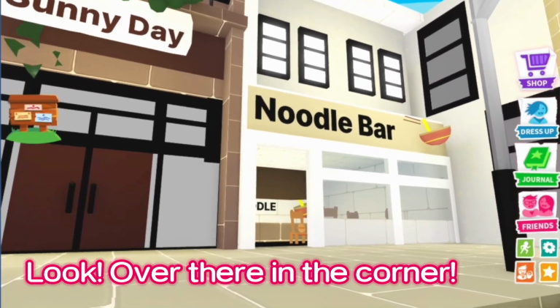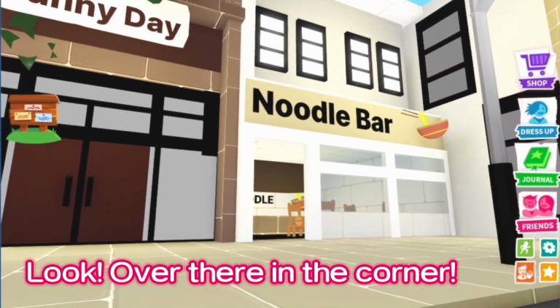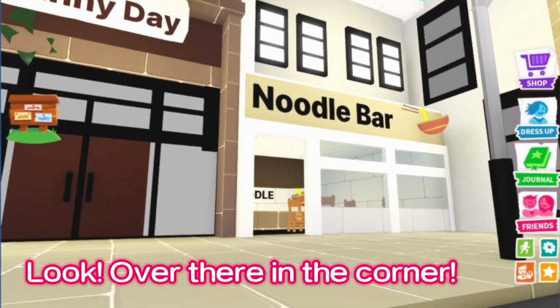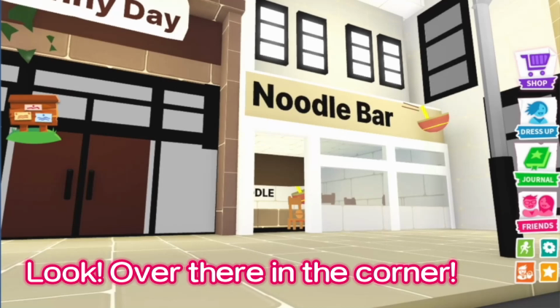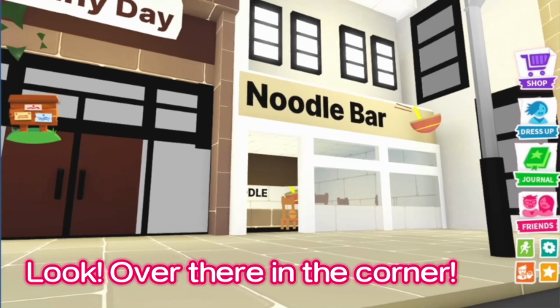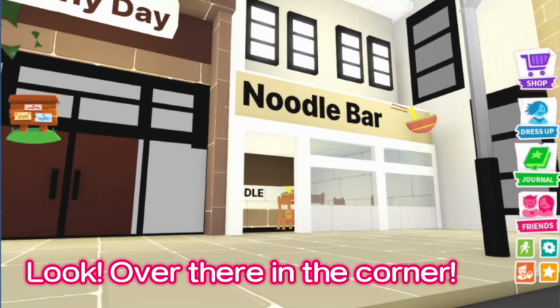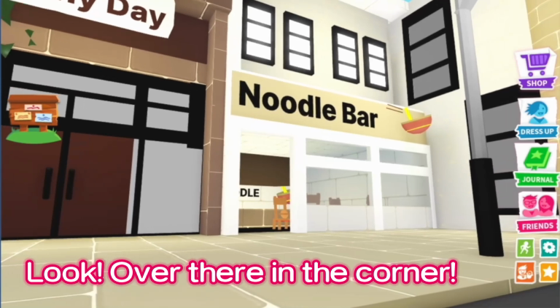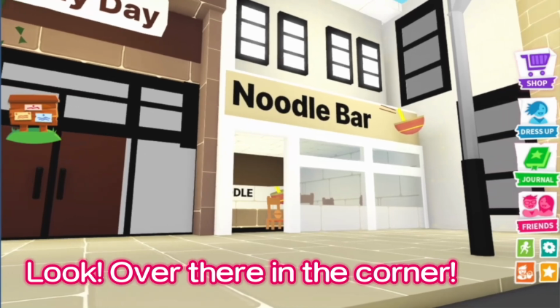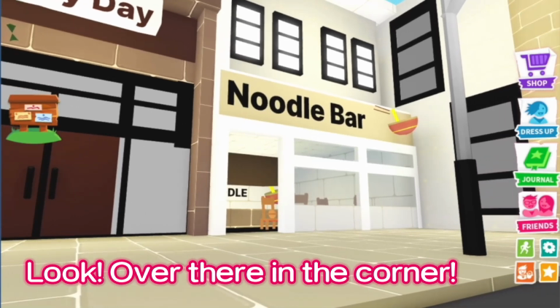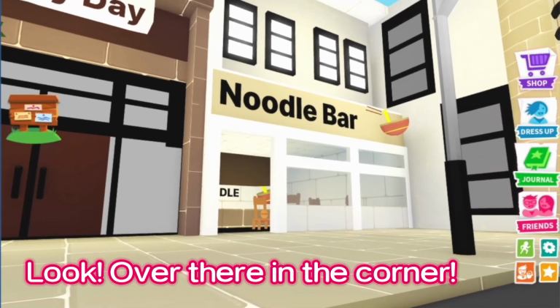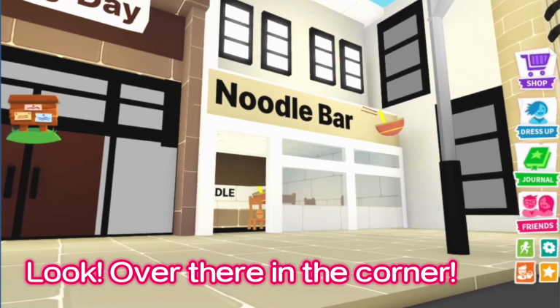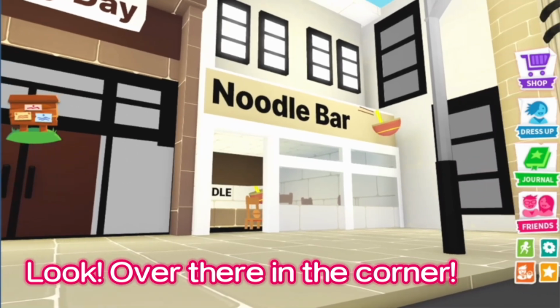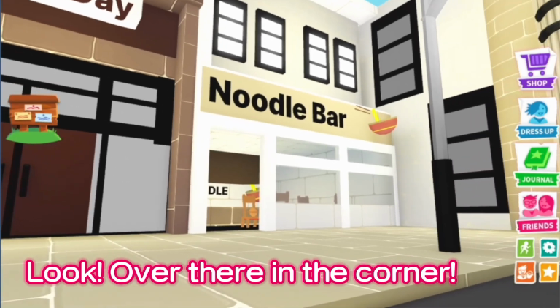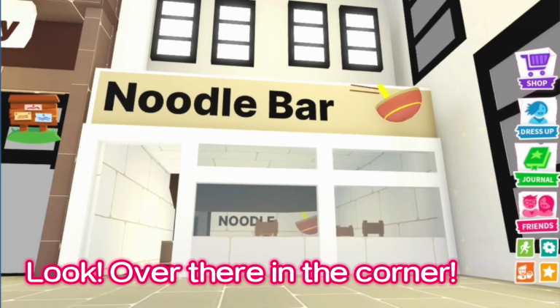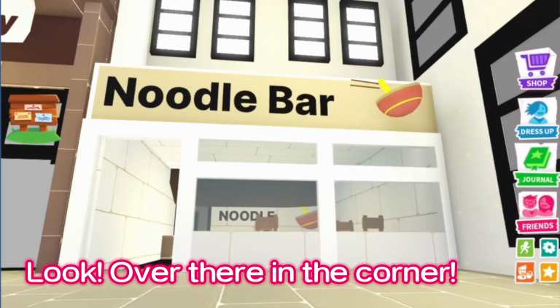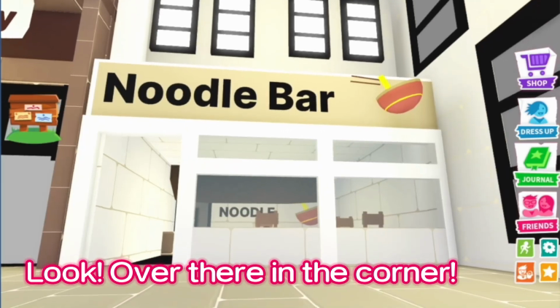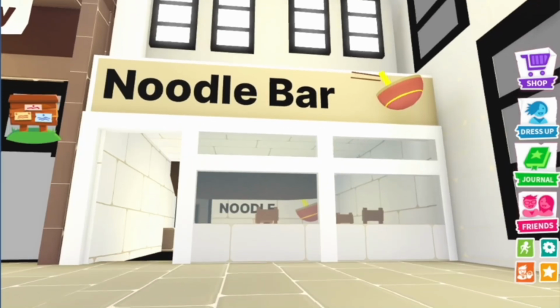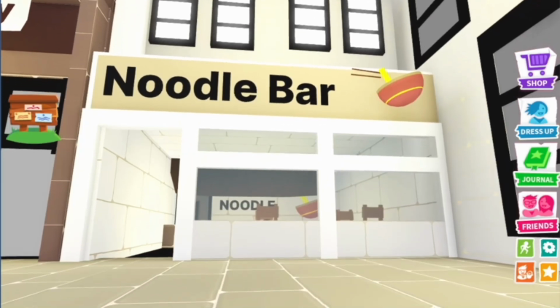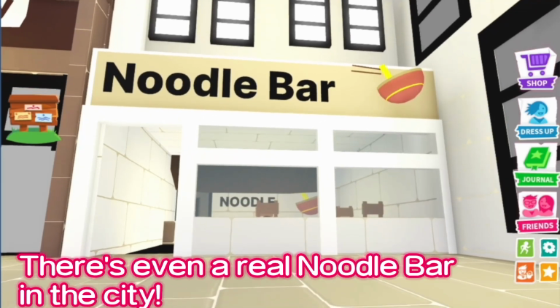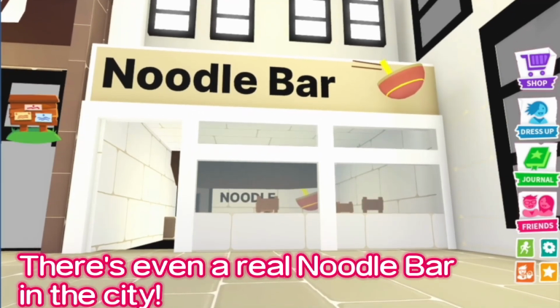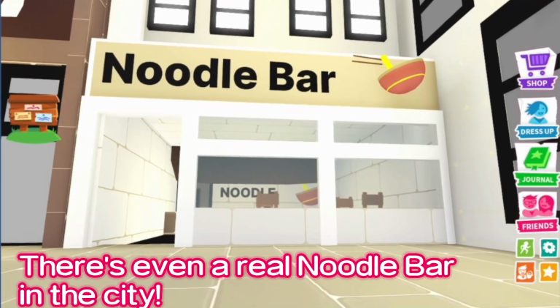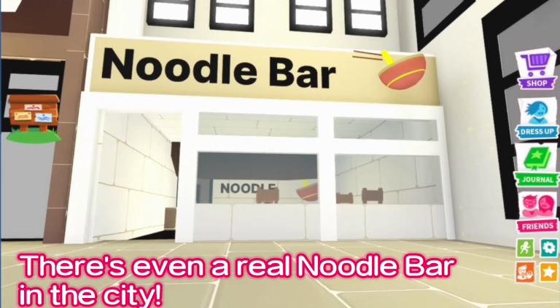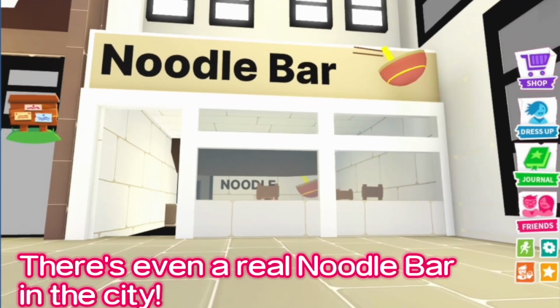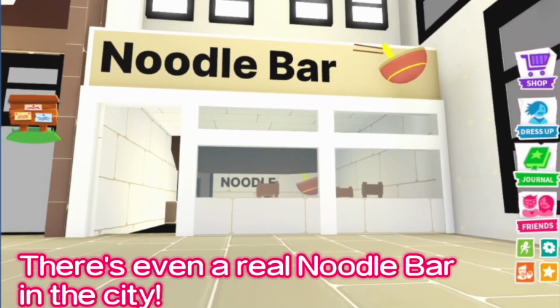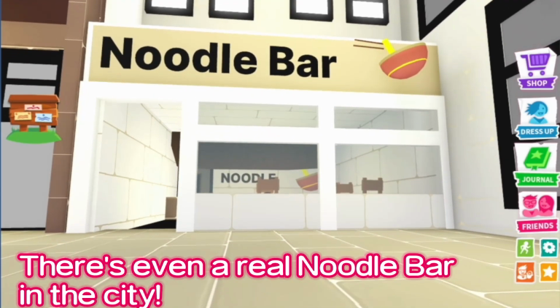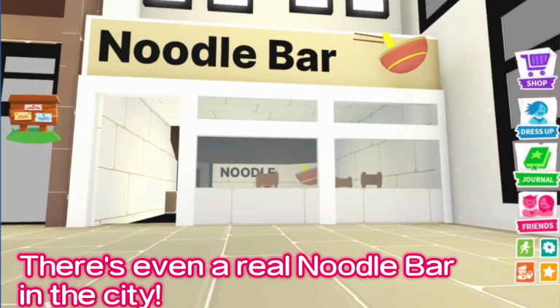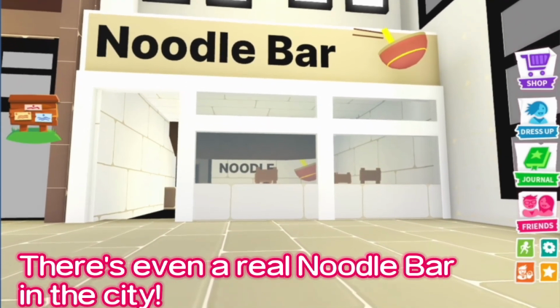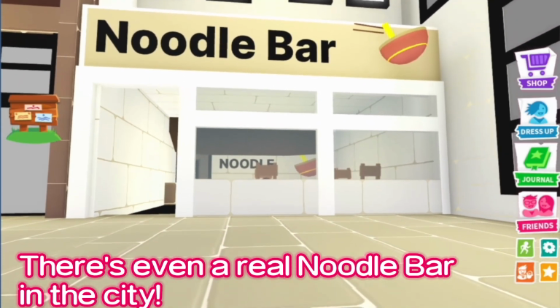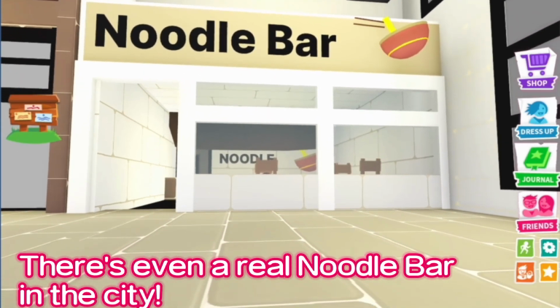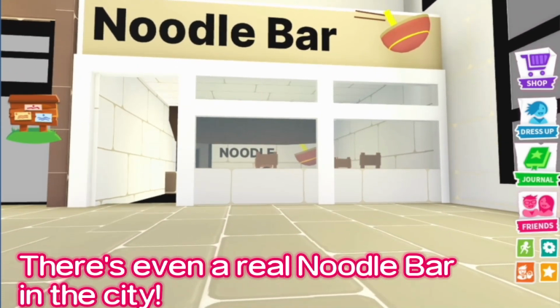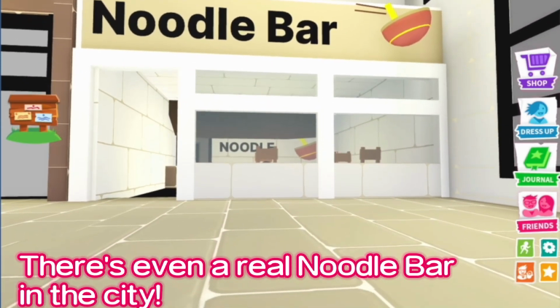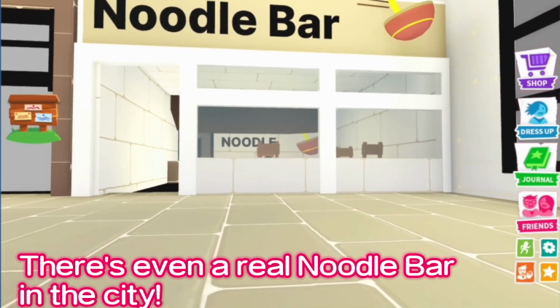Look, over there in the corner — there's even a real noodle bar in the city.